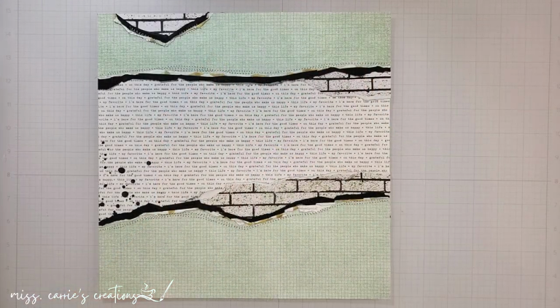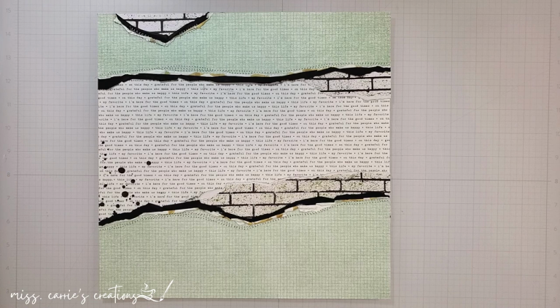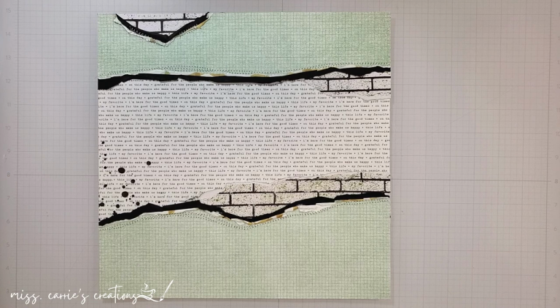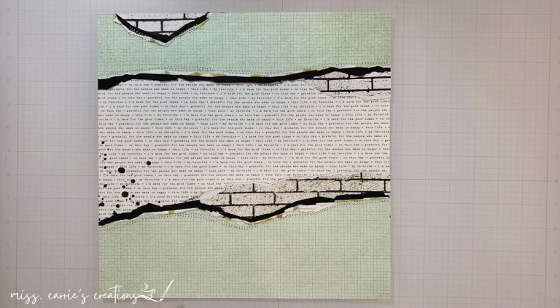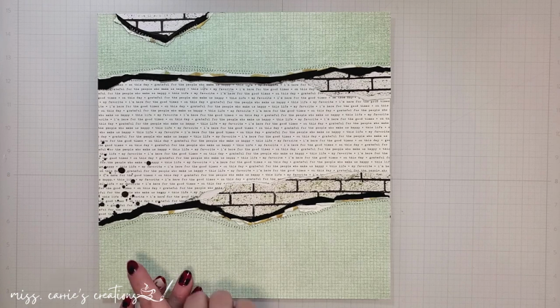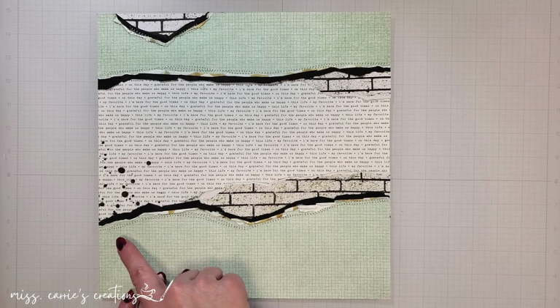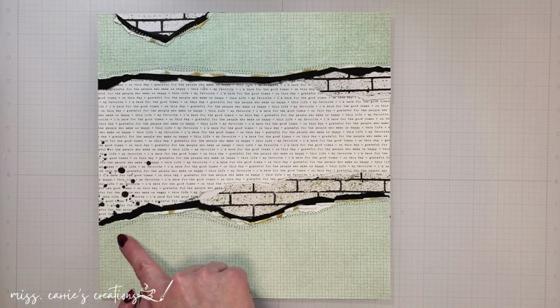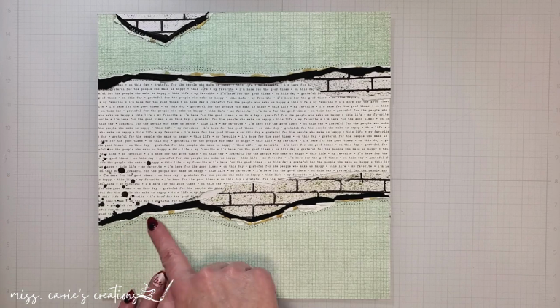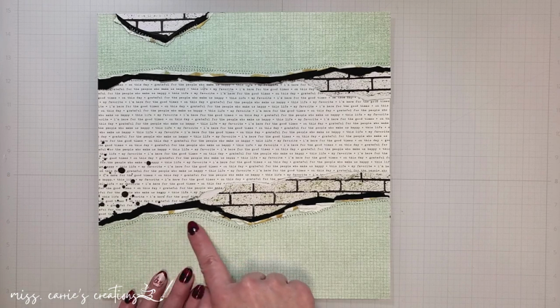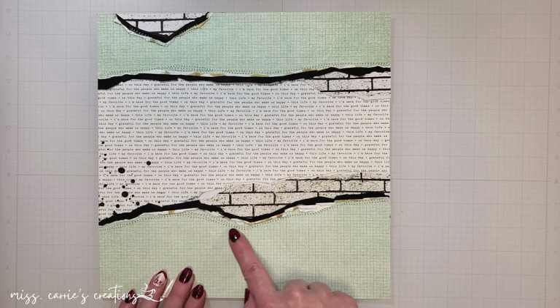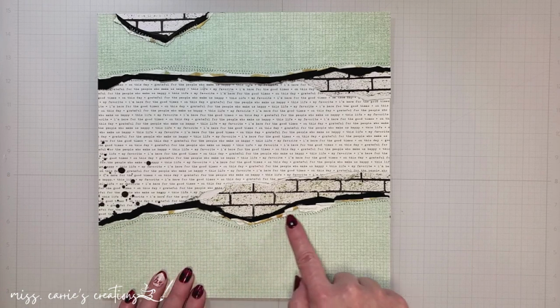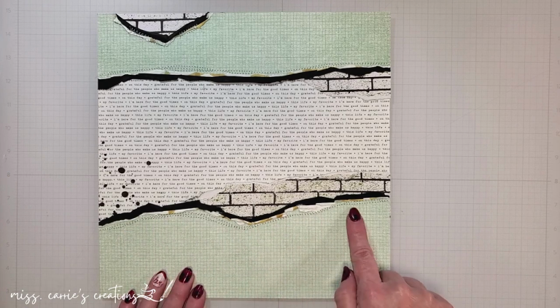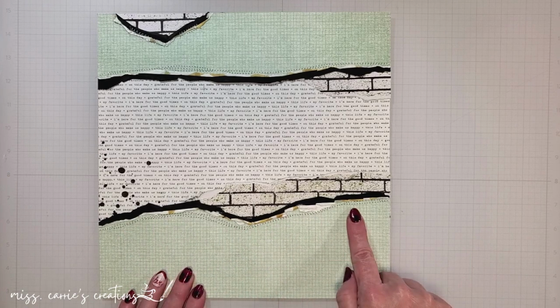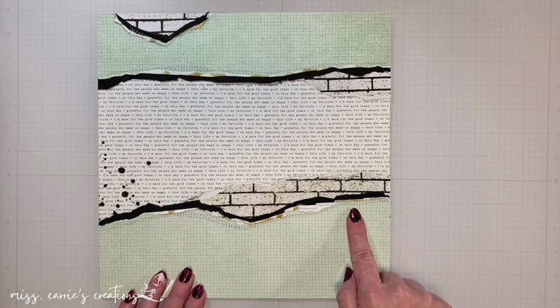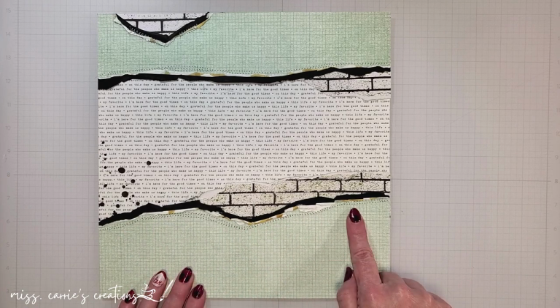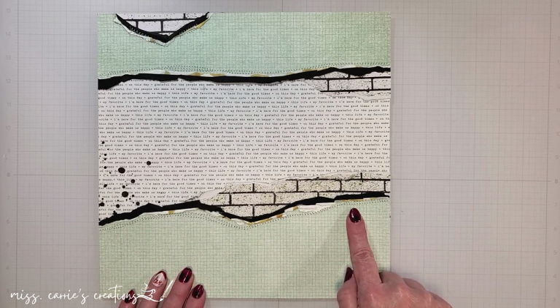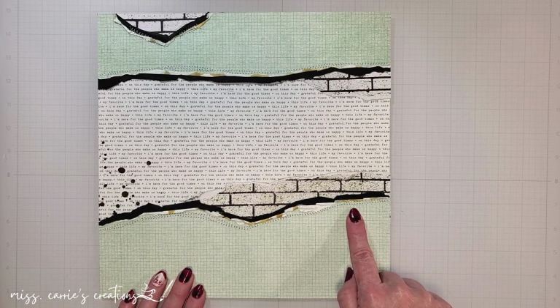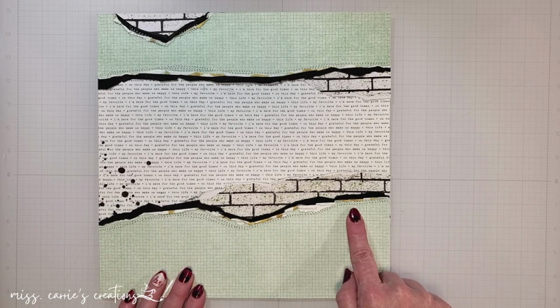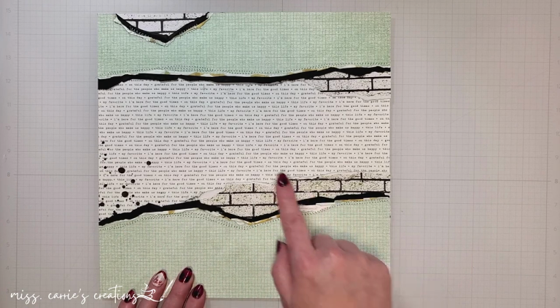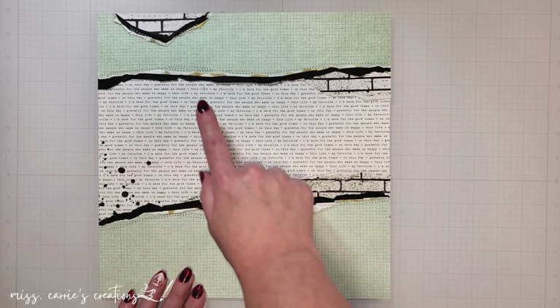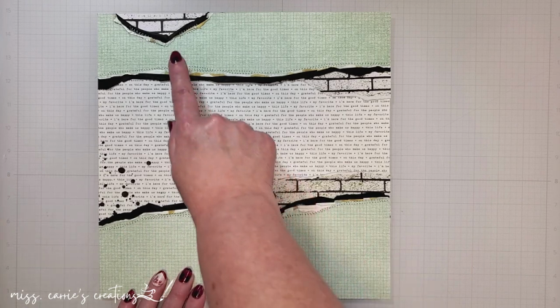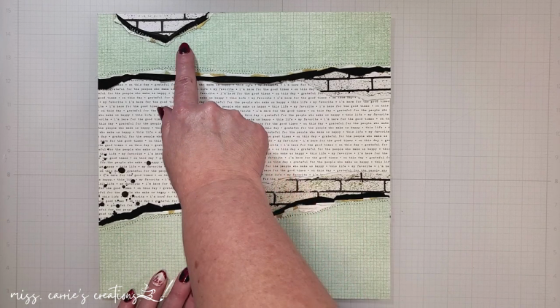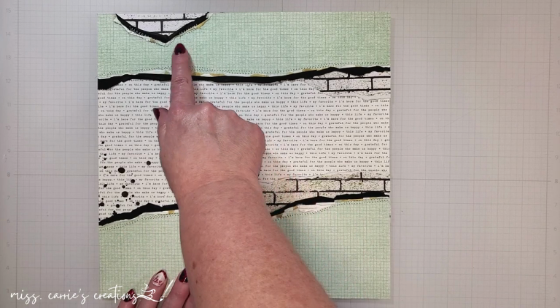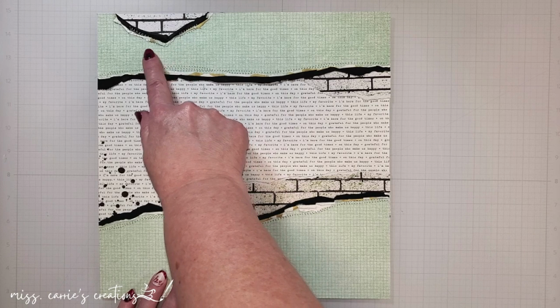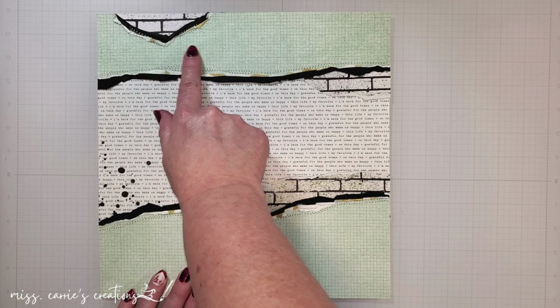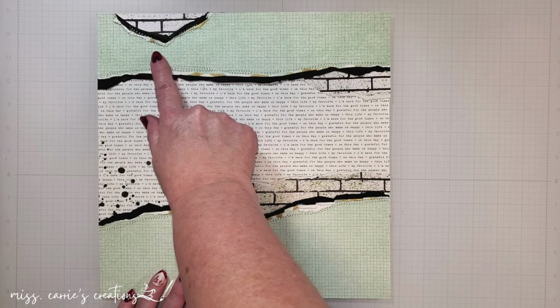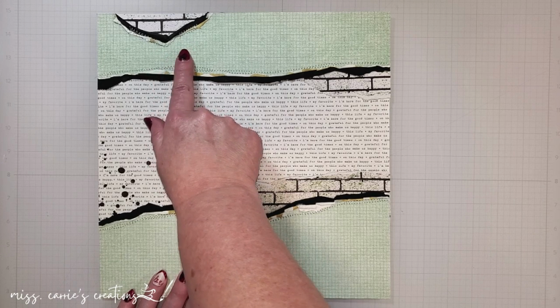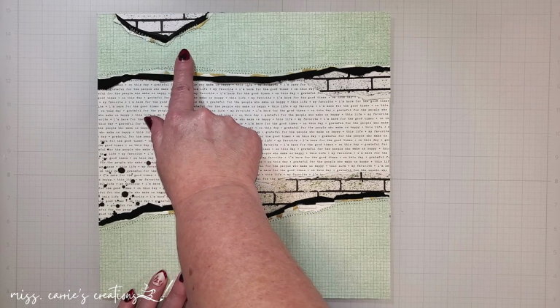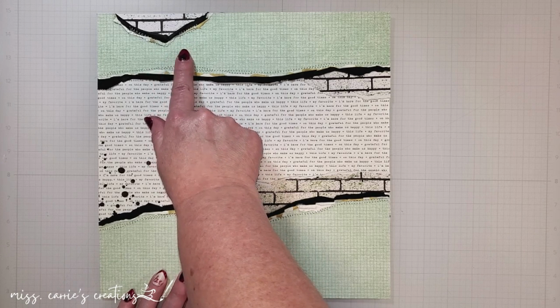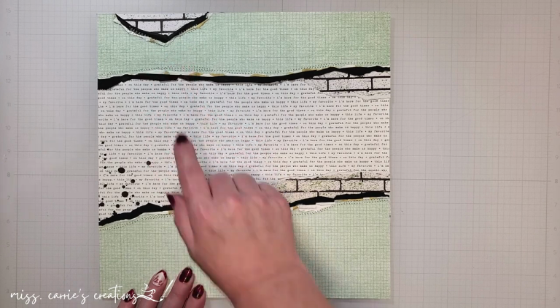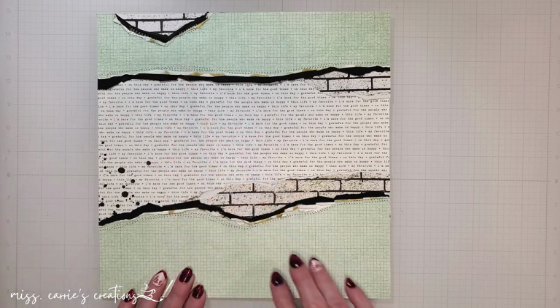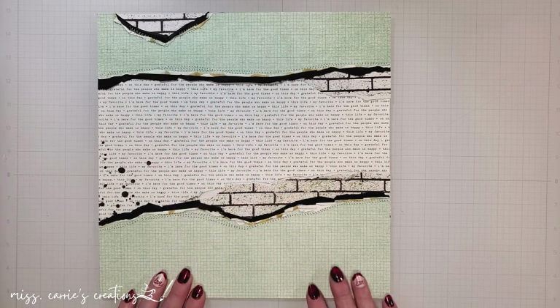Off camera, I added some random stitching around the edges of the torn papers and some zigzag stitches to the top of the page.